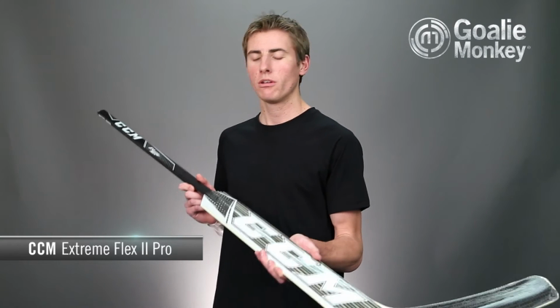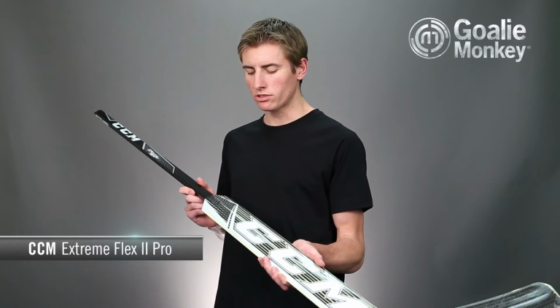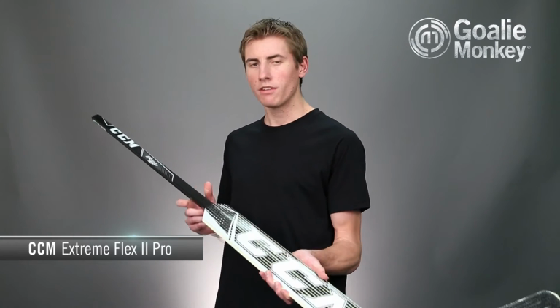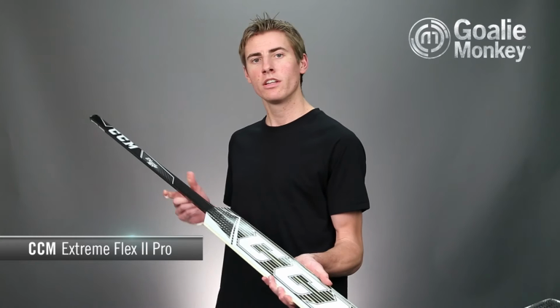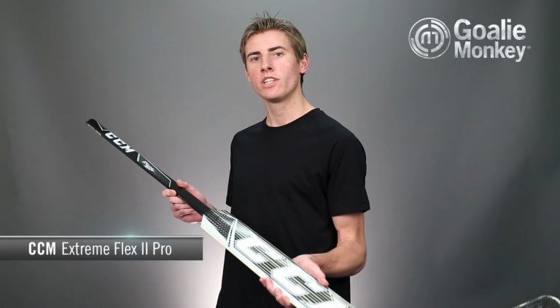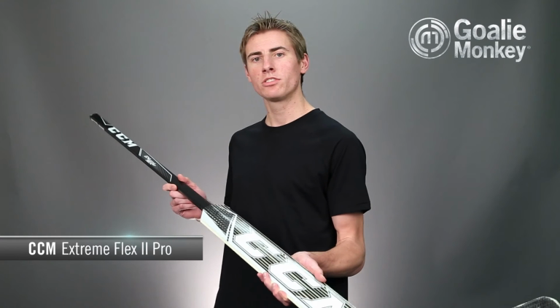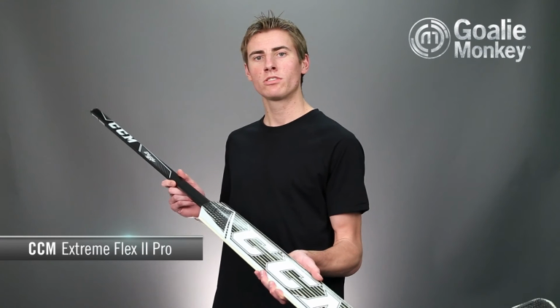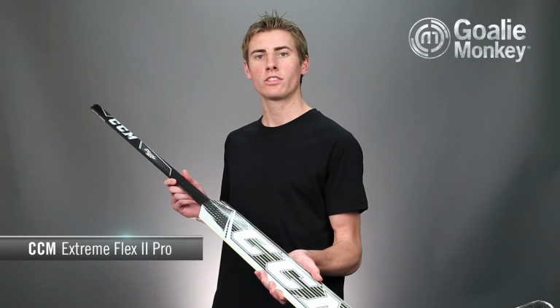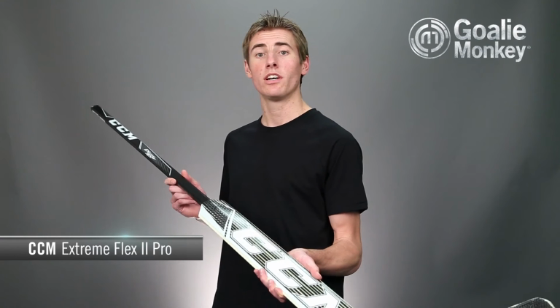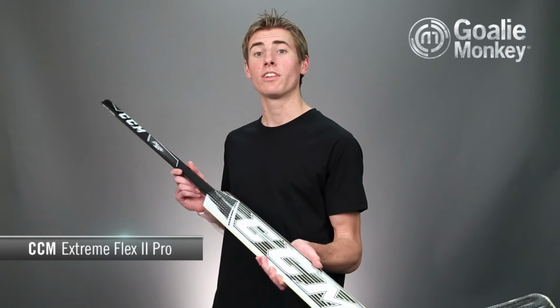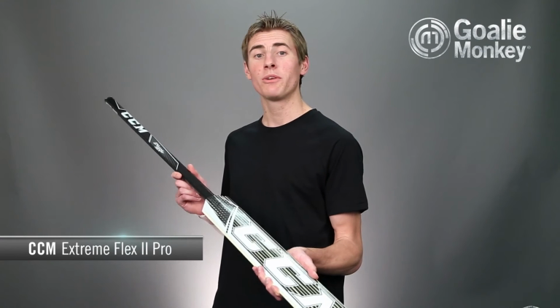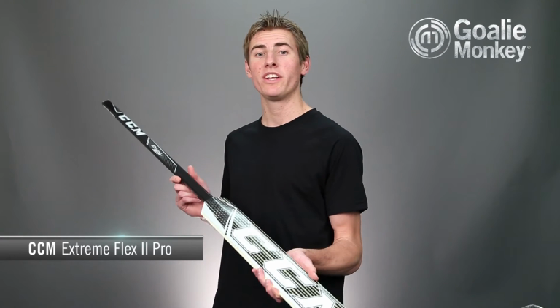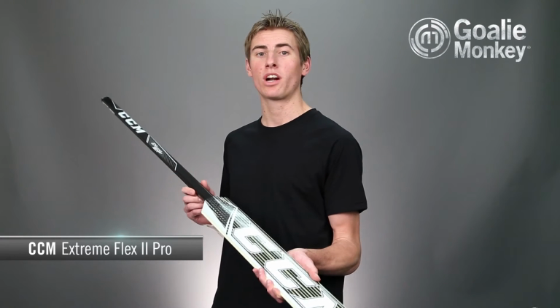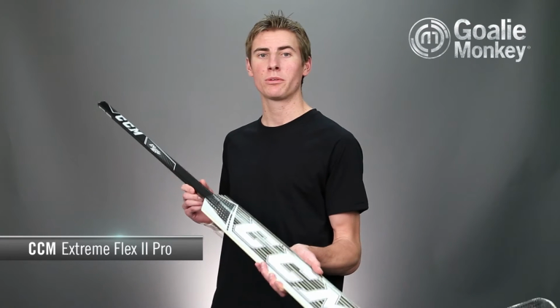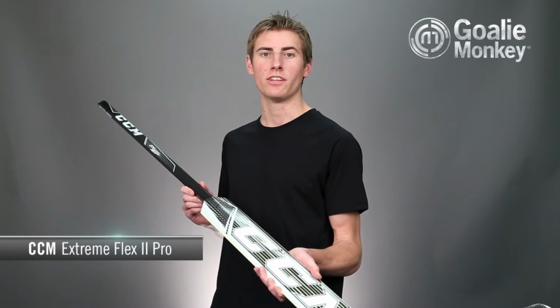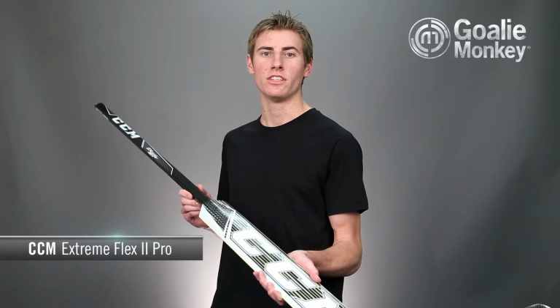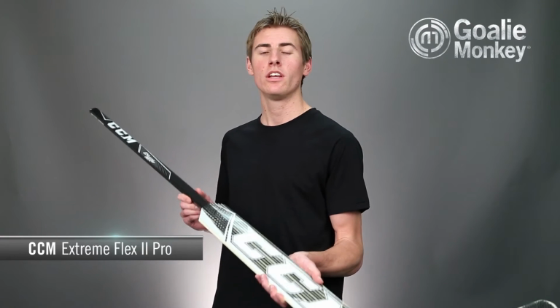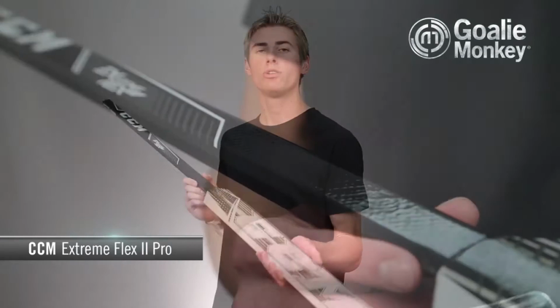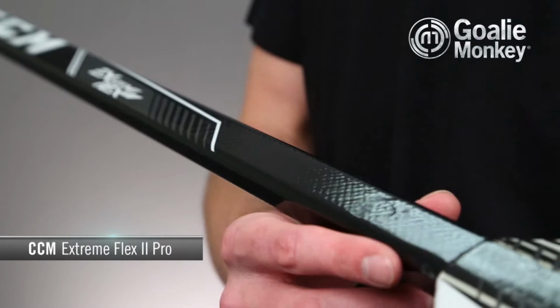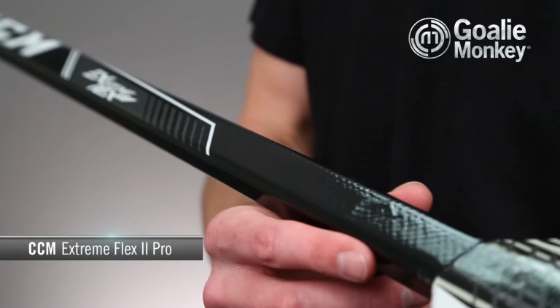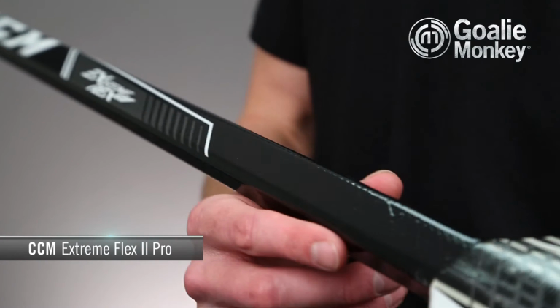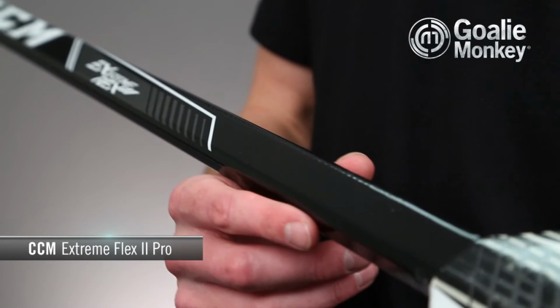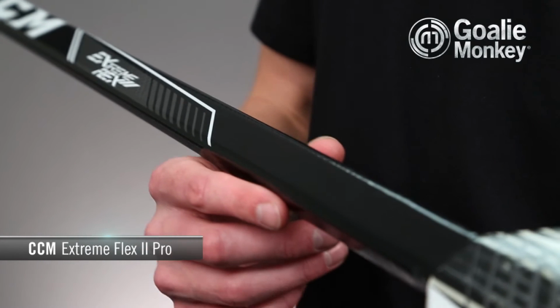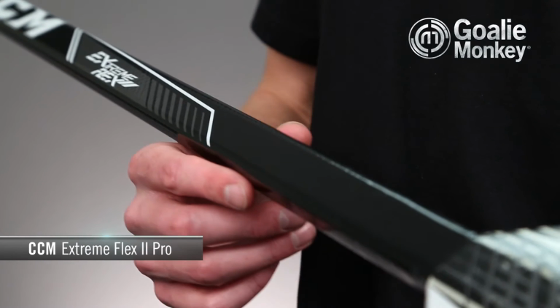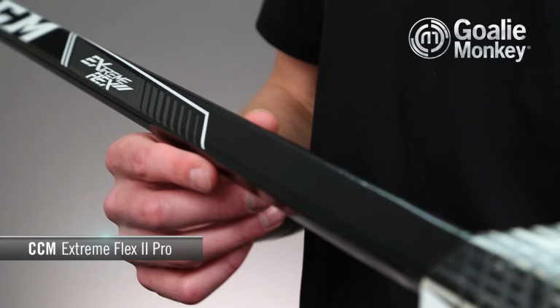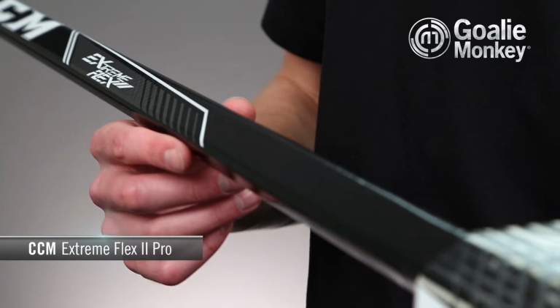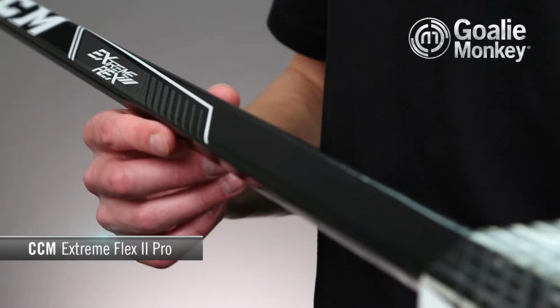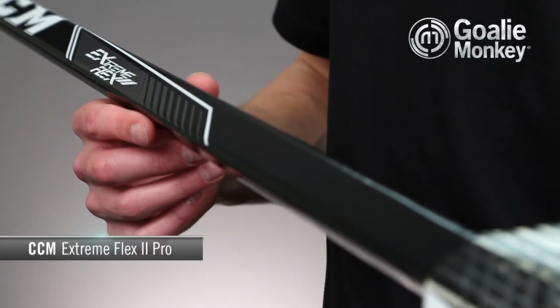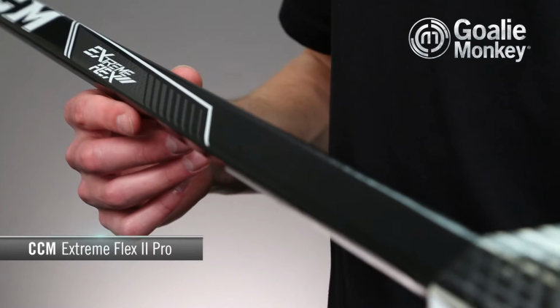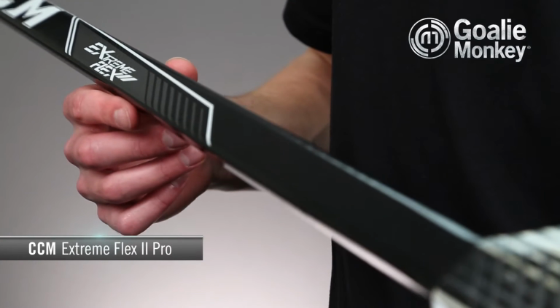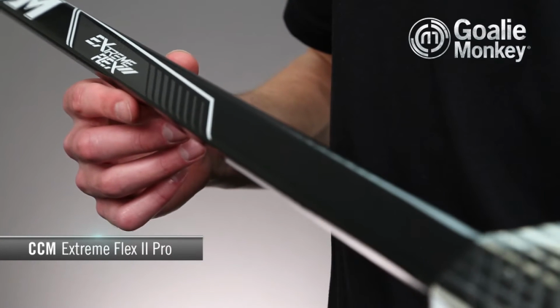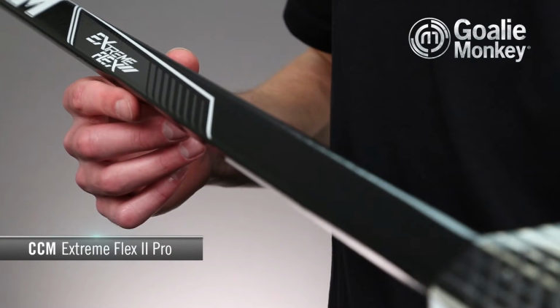First off, the shaft is constructed of a lightweight carbon composite, utilizing some of the very same technology perfected in CCM's player sticks.